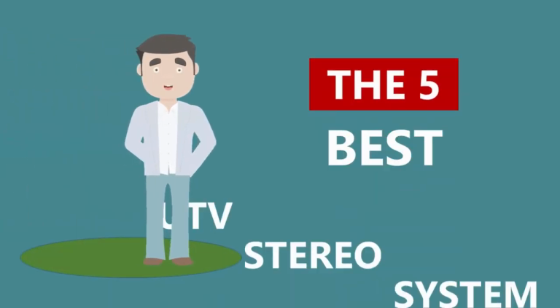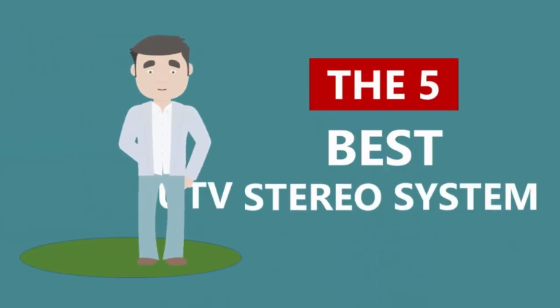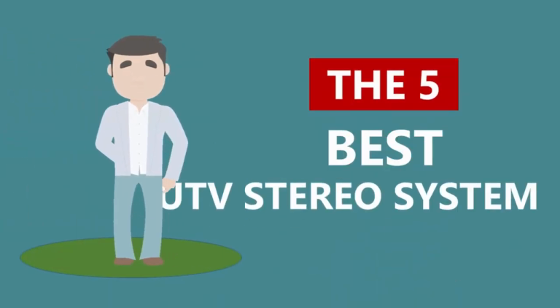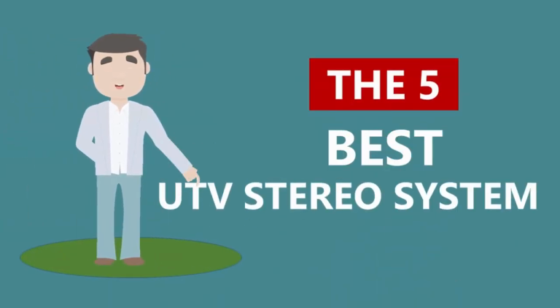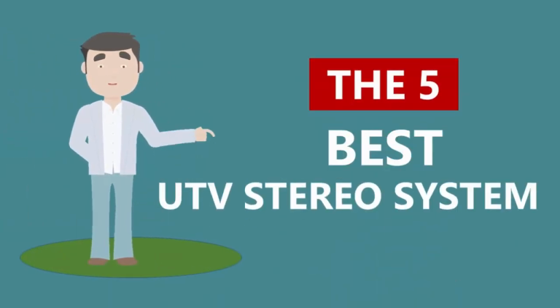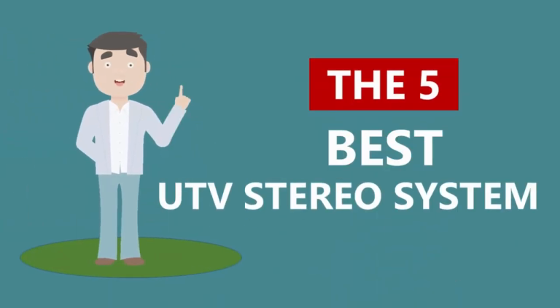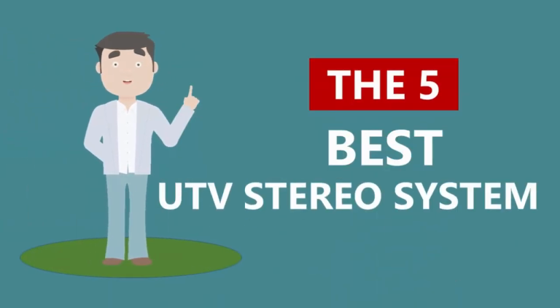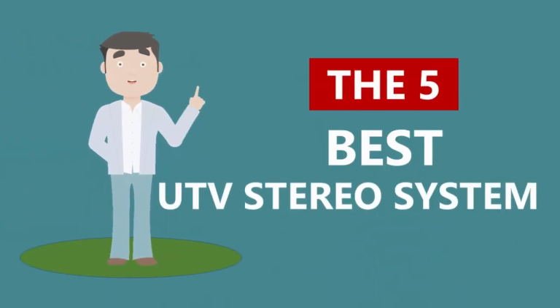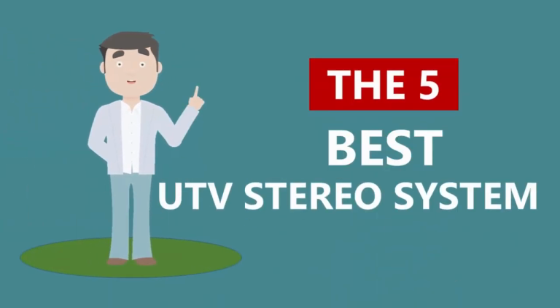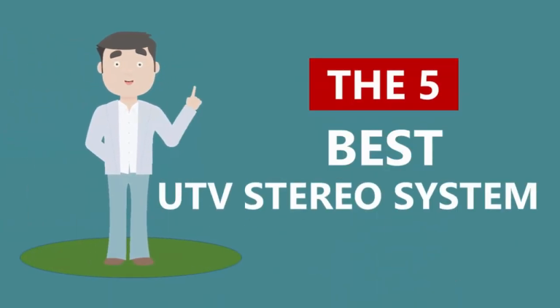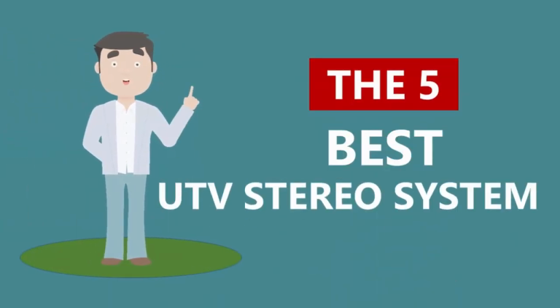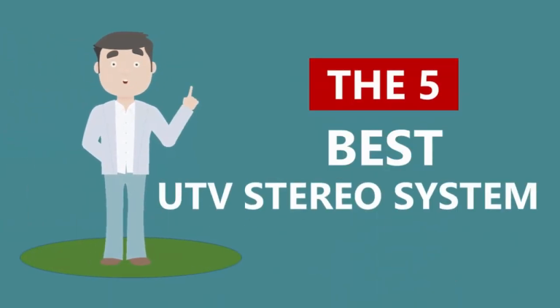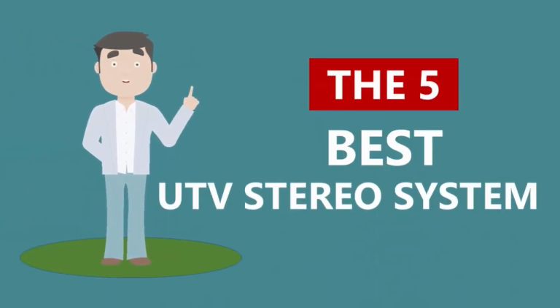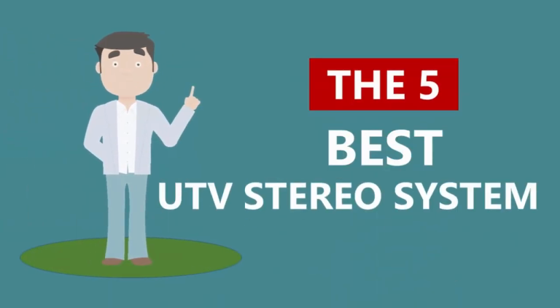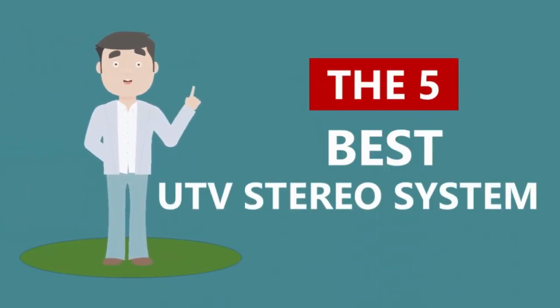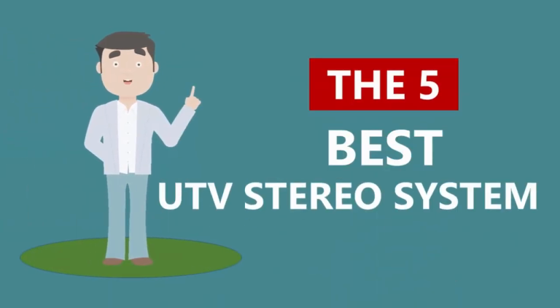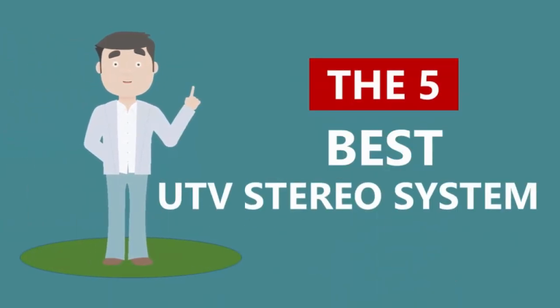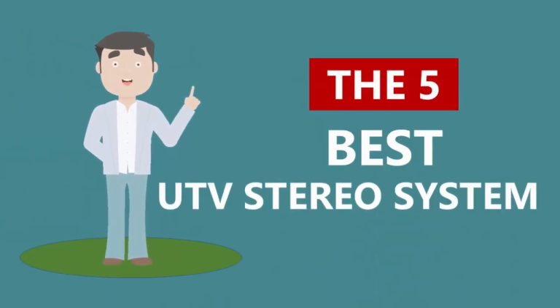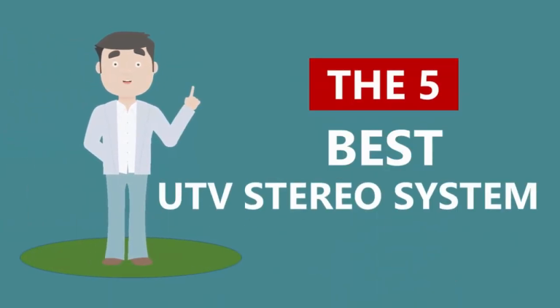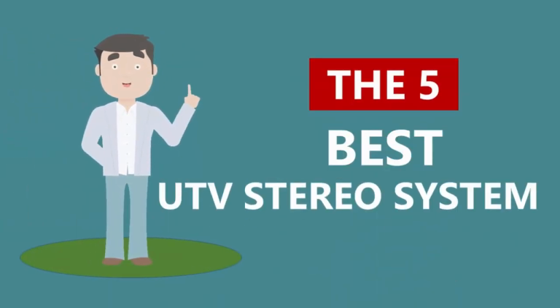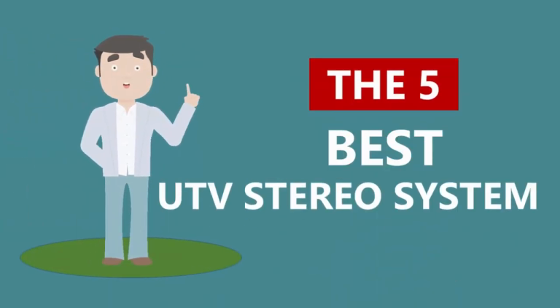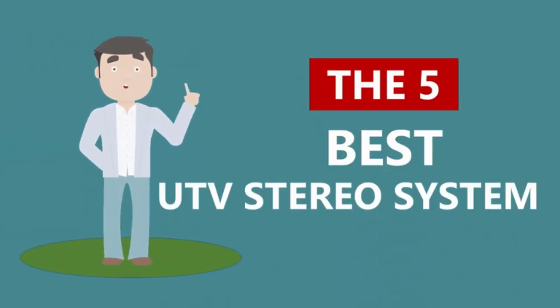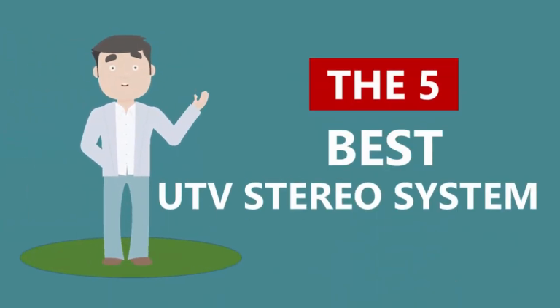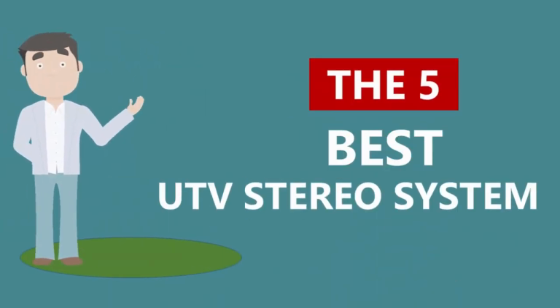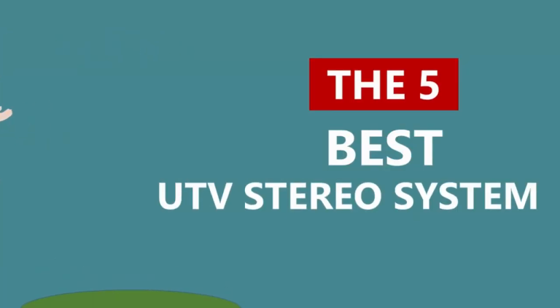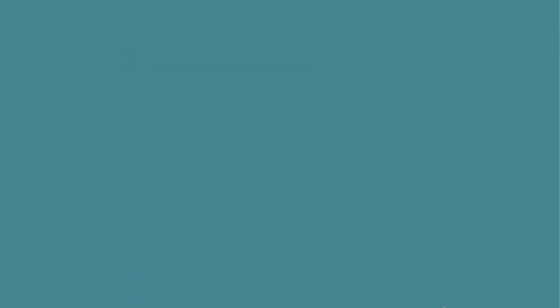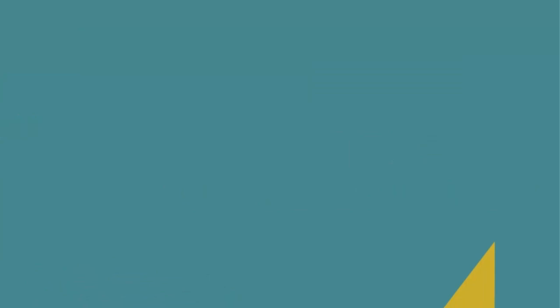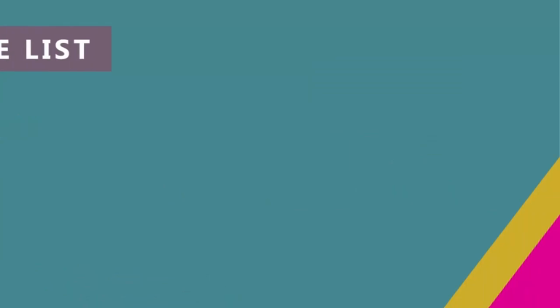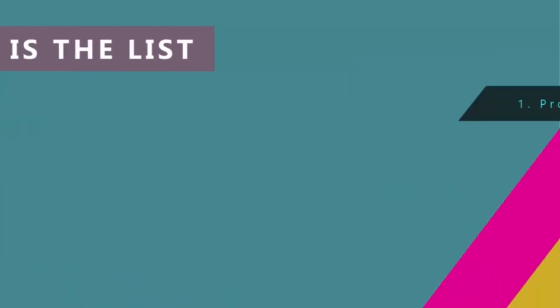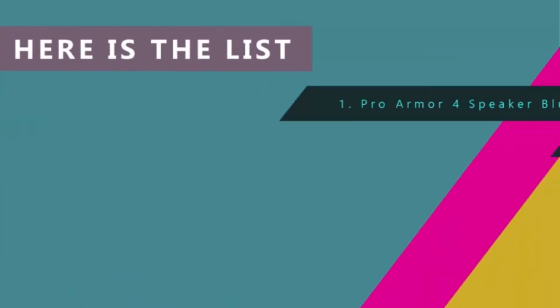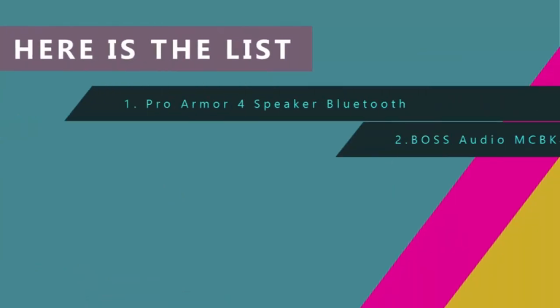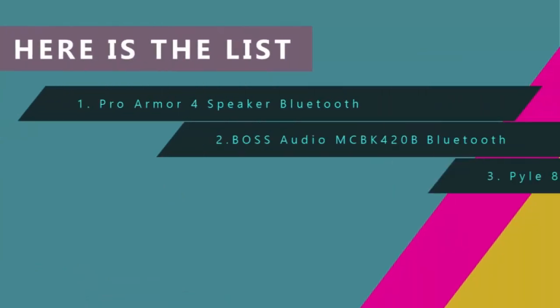Here we present the 5 Best UTV Stereo Systems. Let's get started with the list.